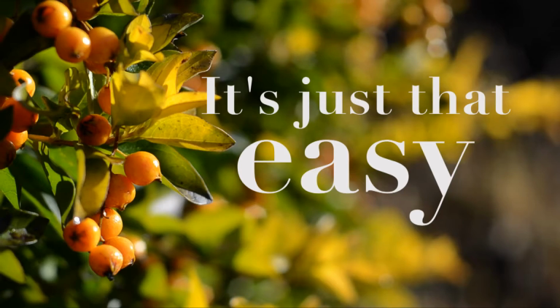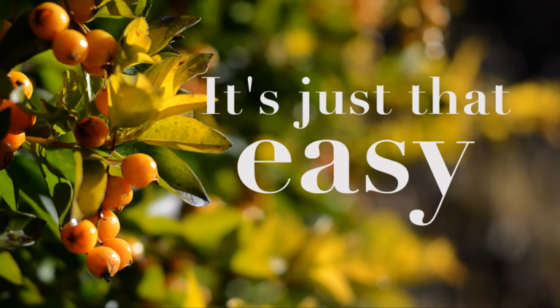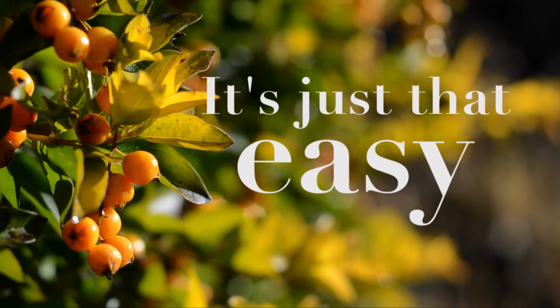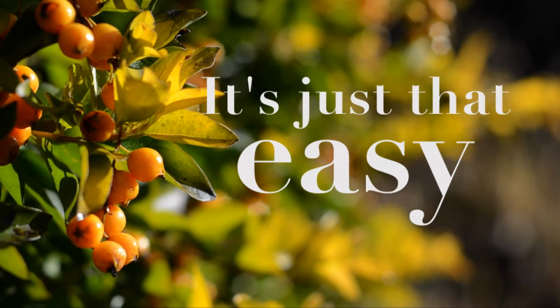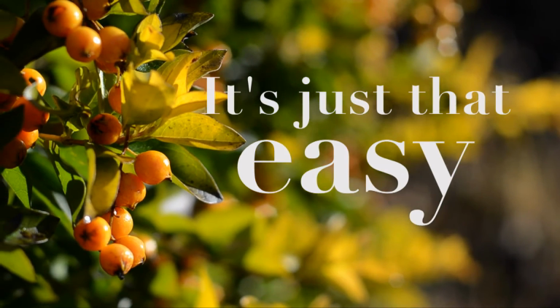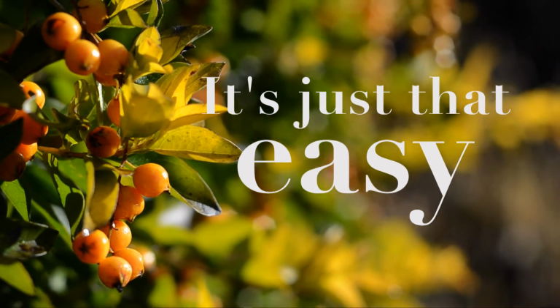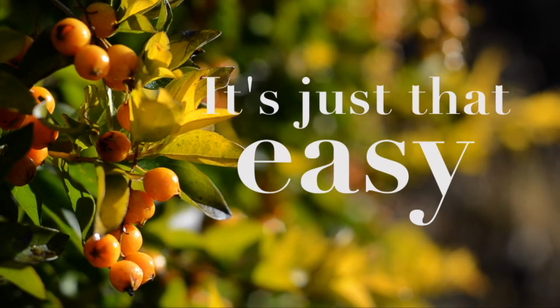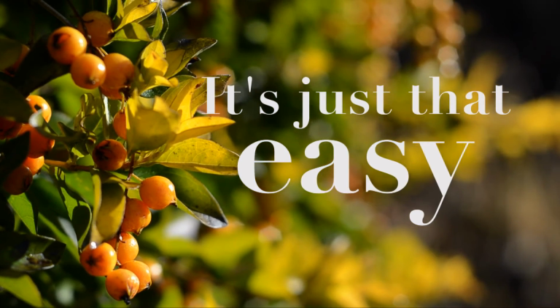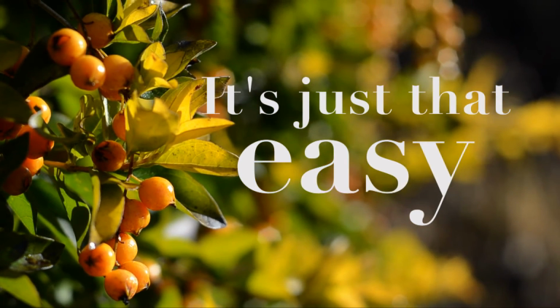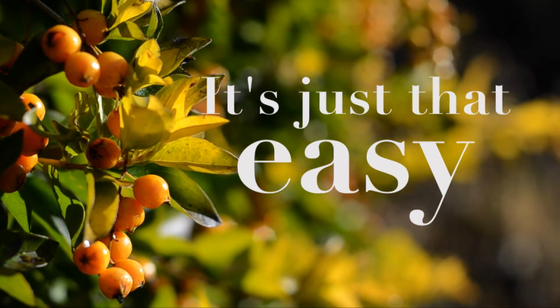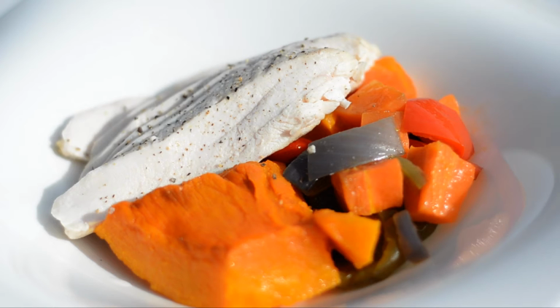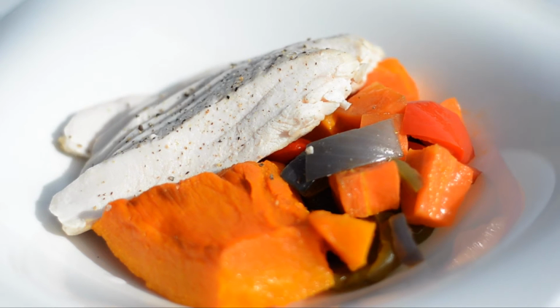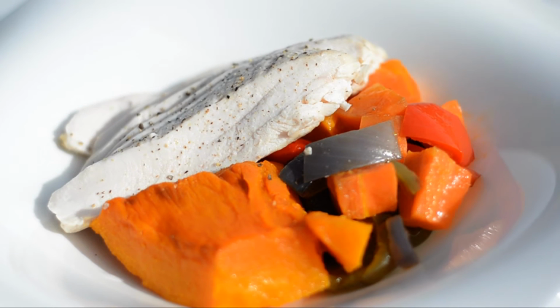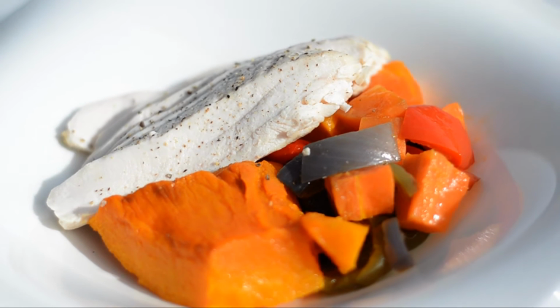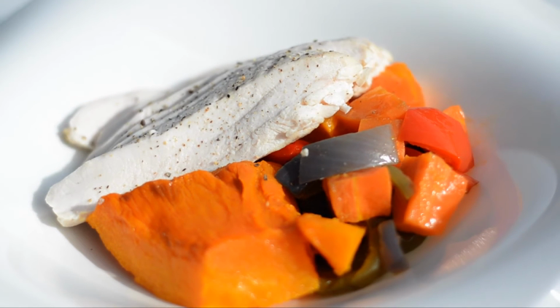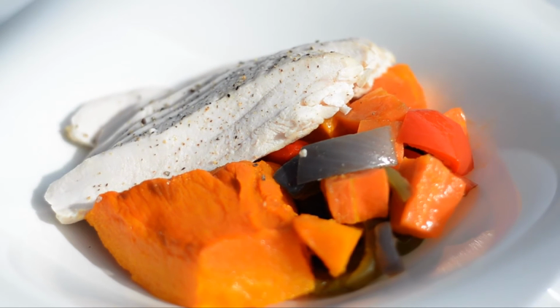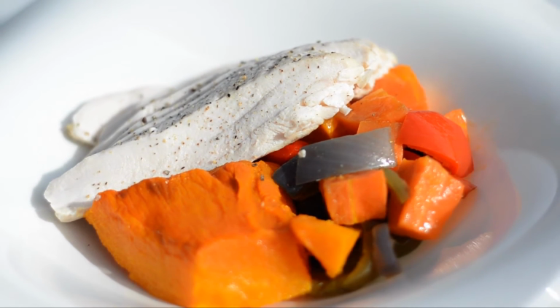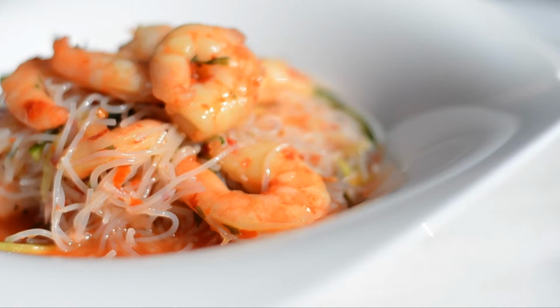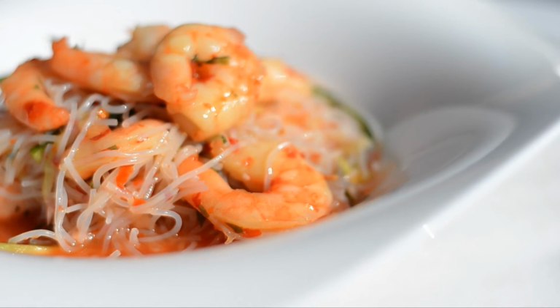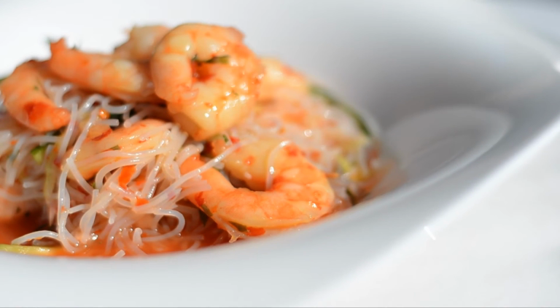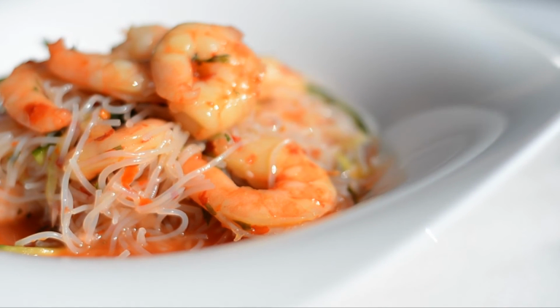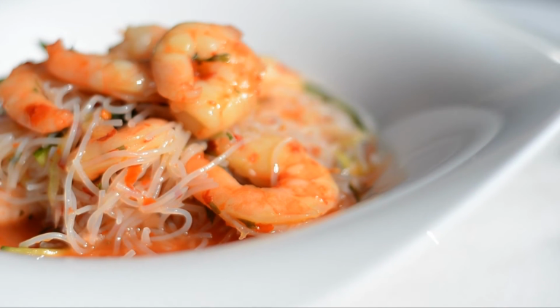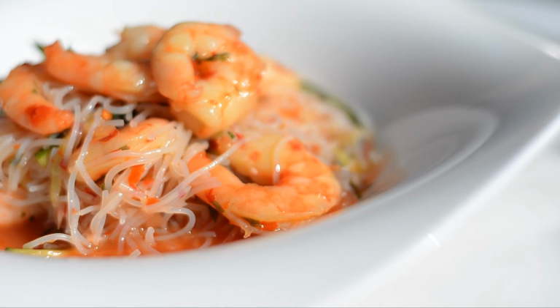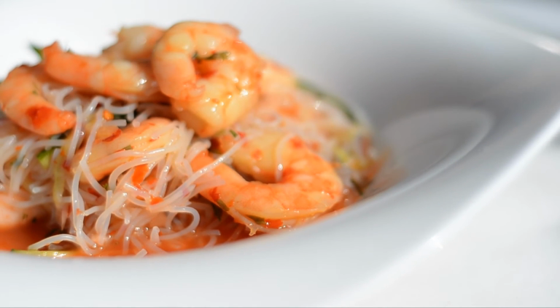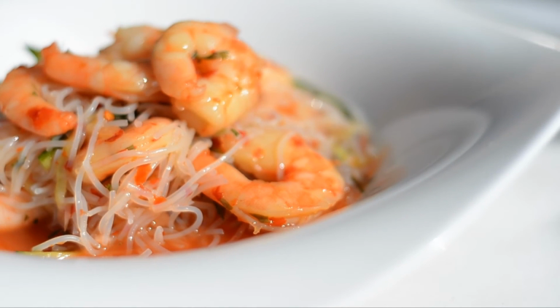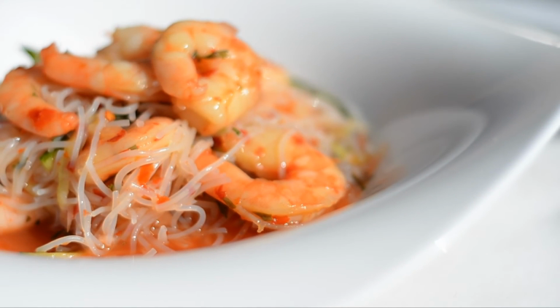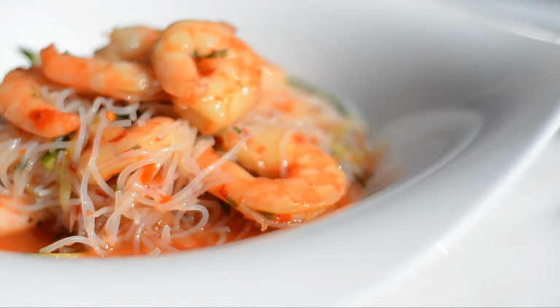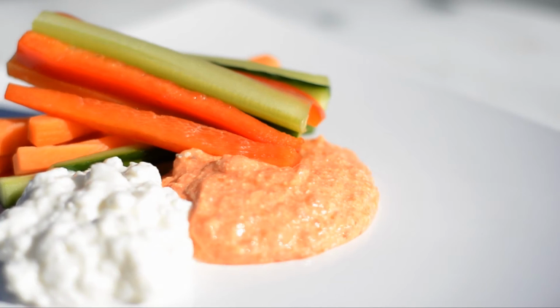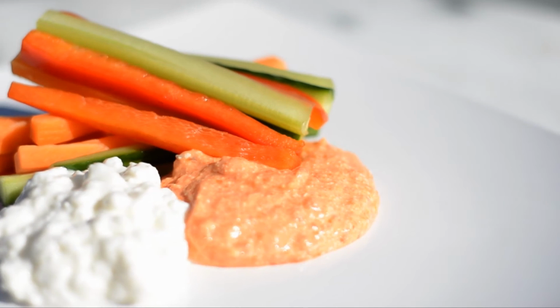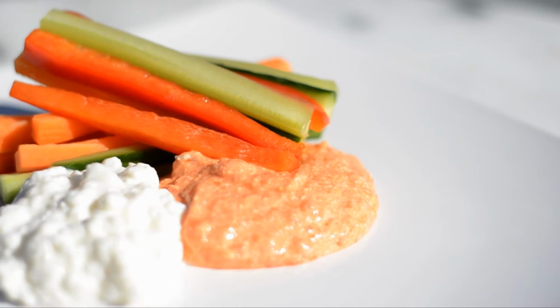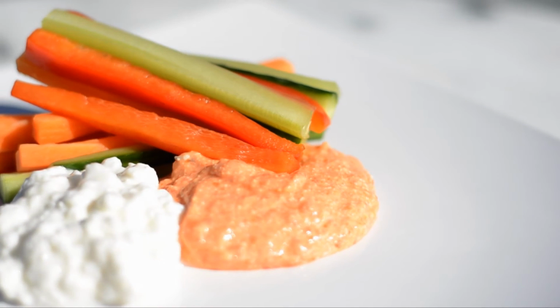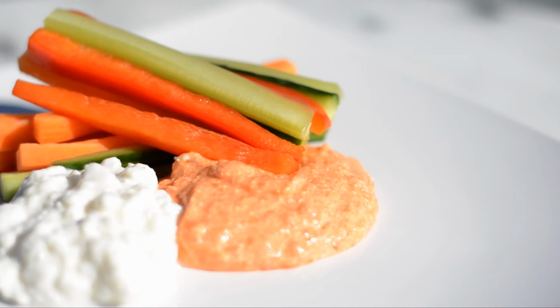It's just that easy. We're fresh and we're delicious. So what are you waiting for? Order with MyFitFridge today!